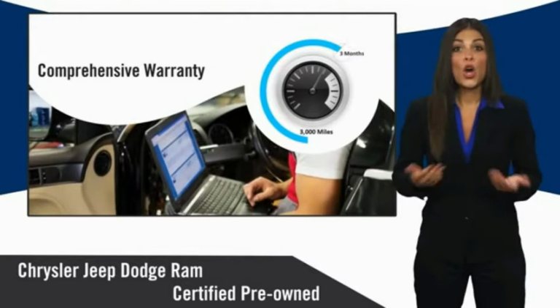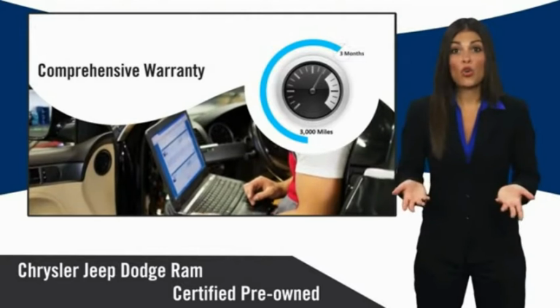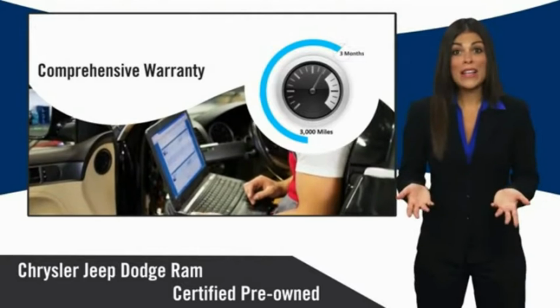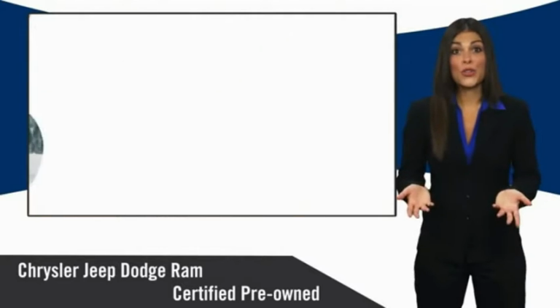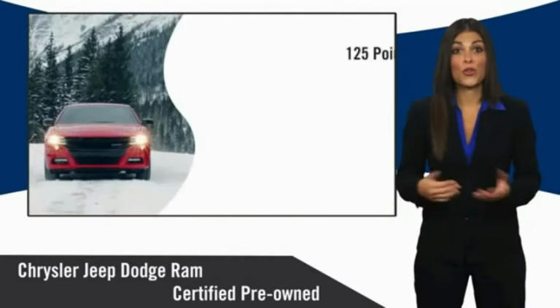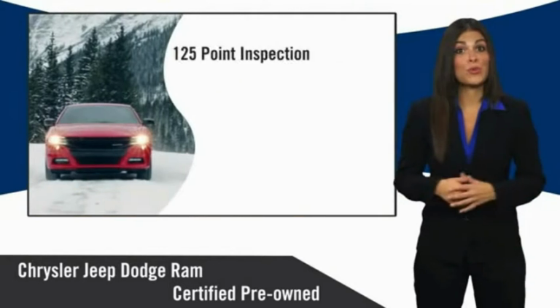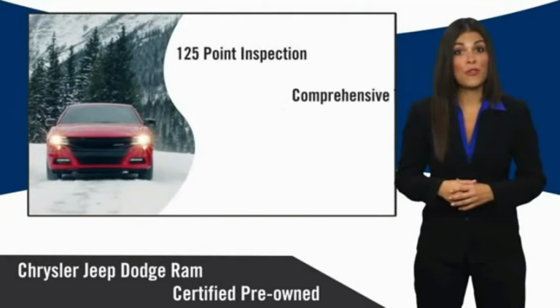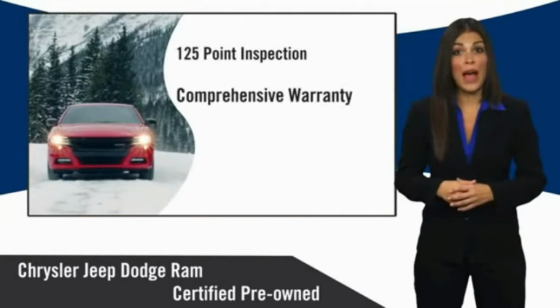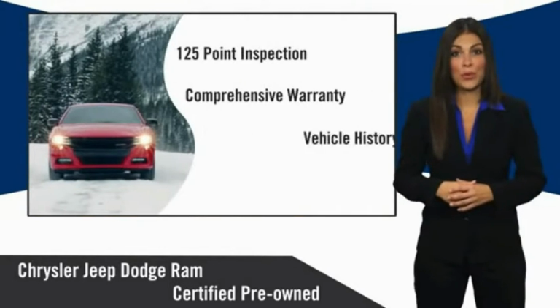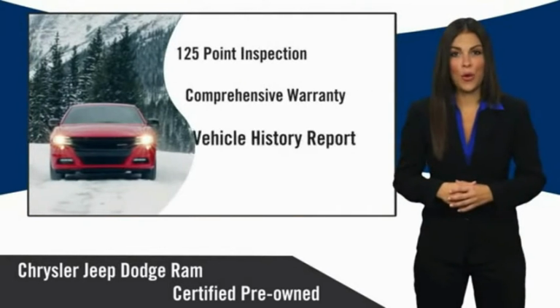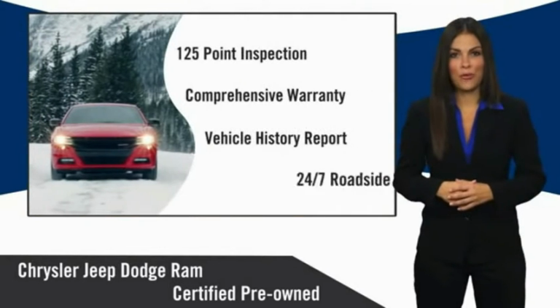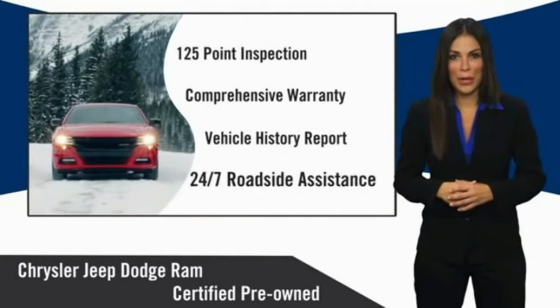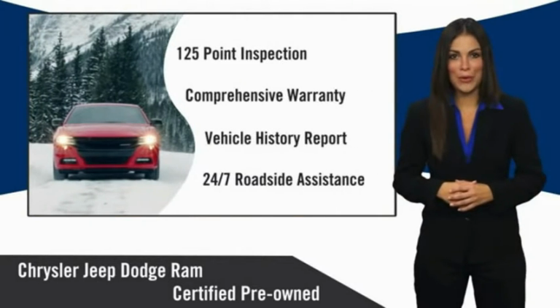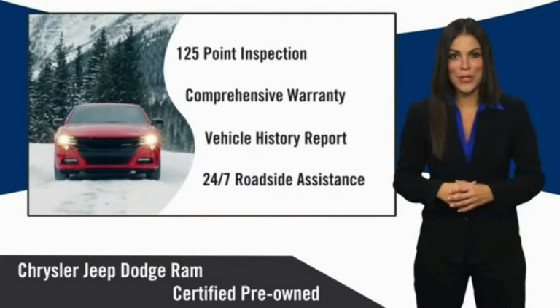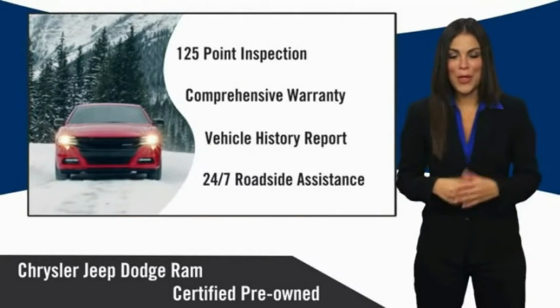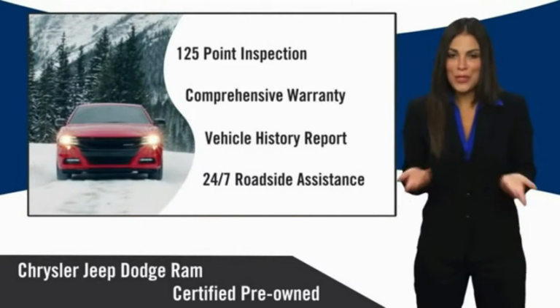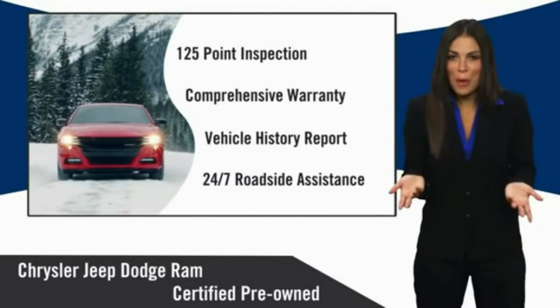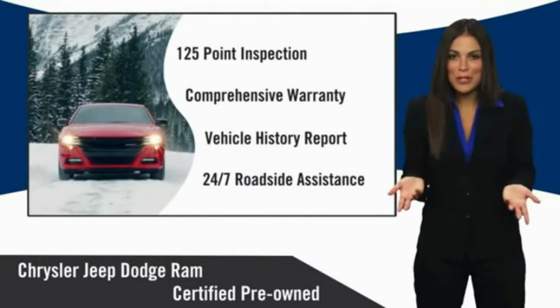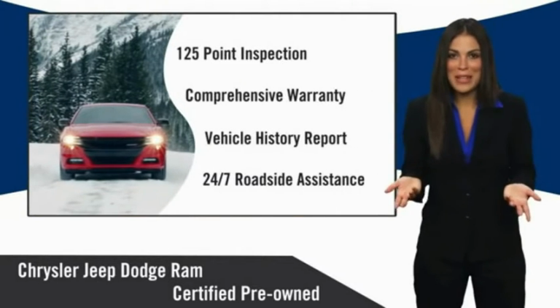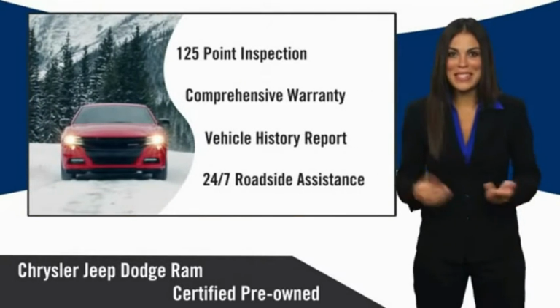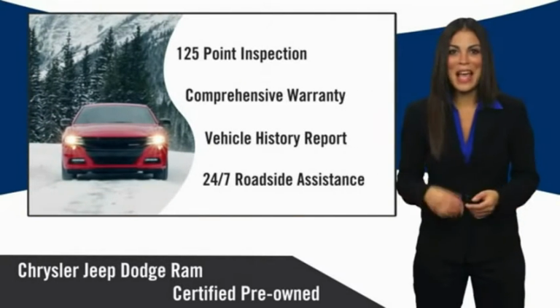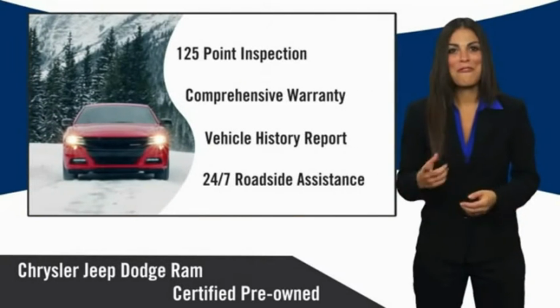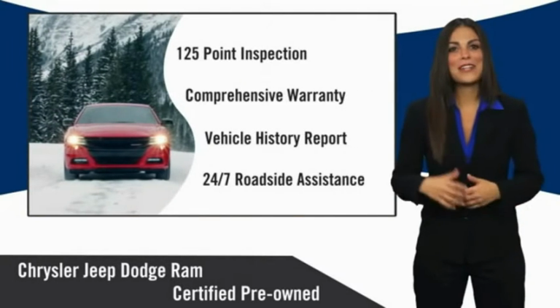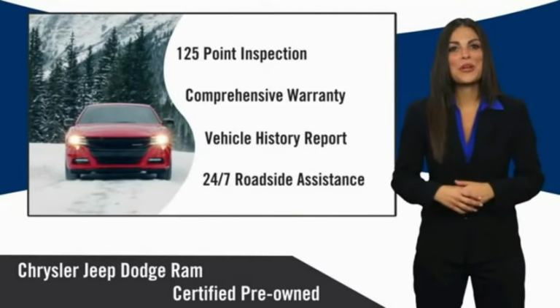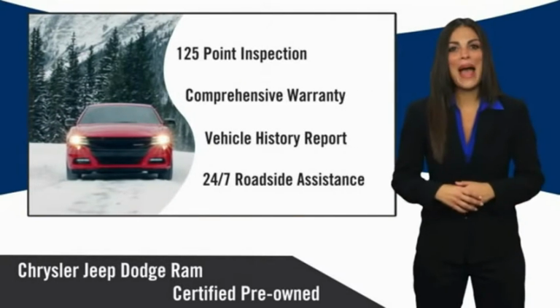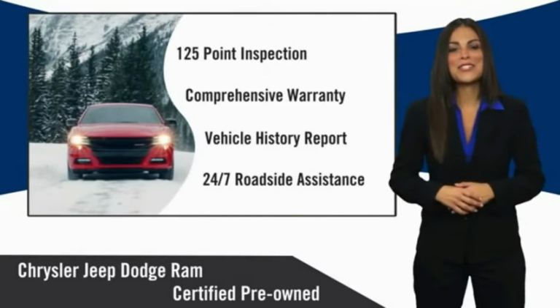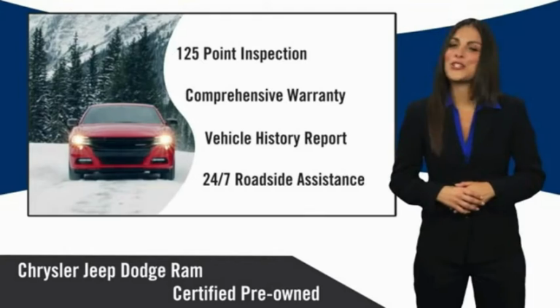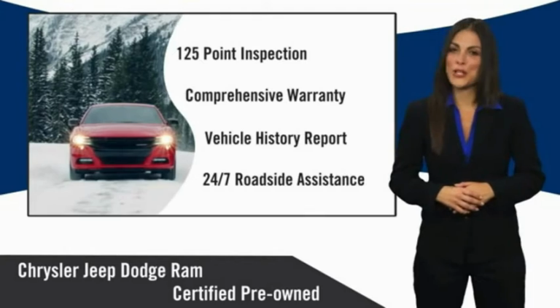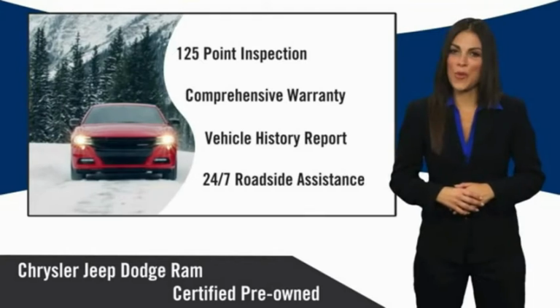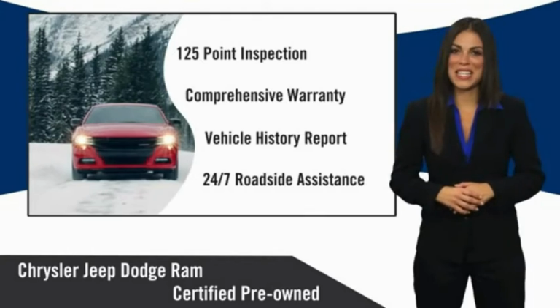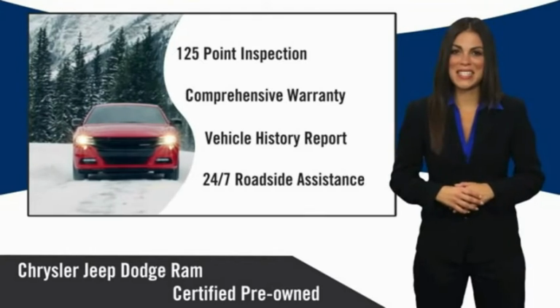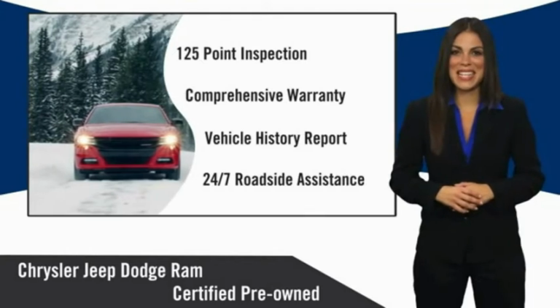Chrysler Group Certified Pre-Owned Vehicles — the smart choice, factory-backed to go the distance.